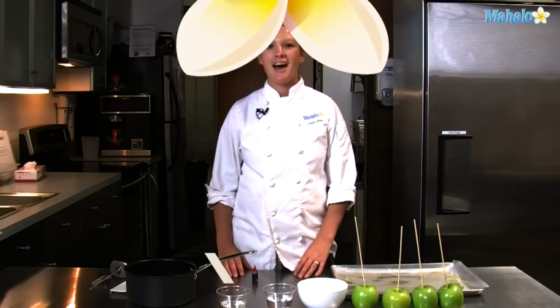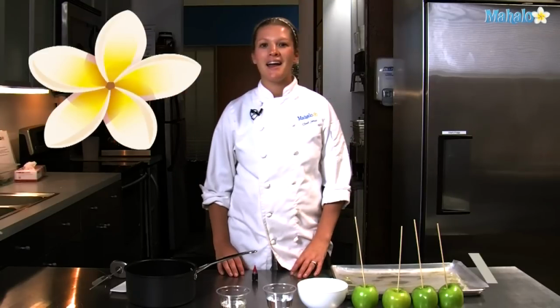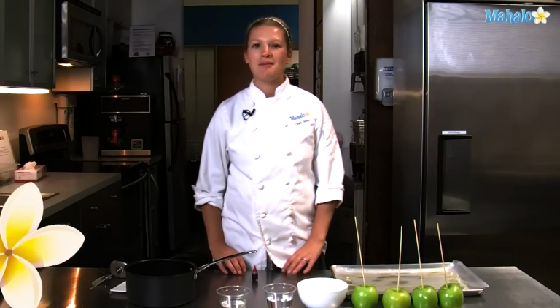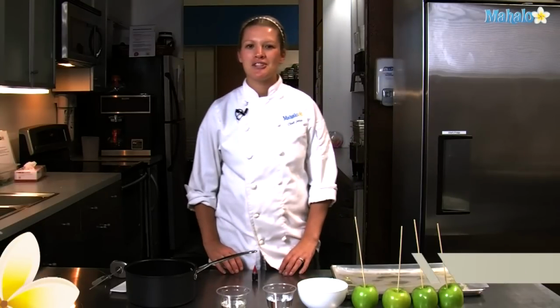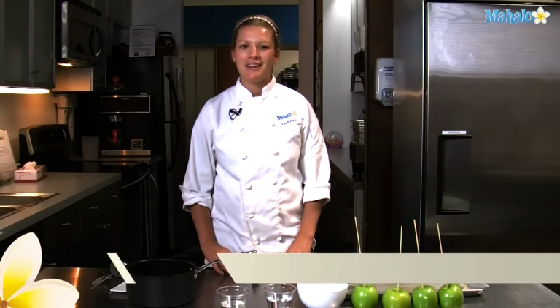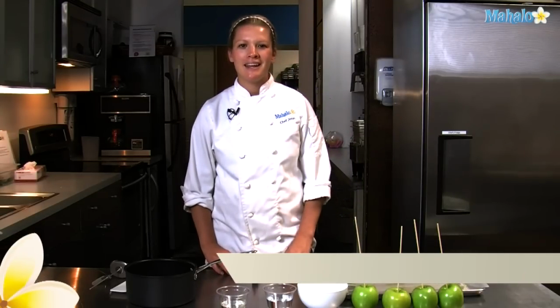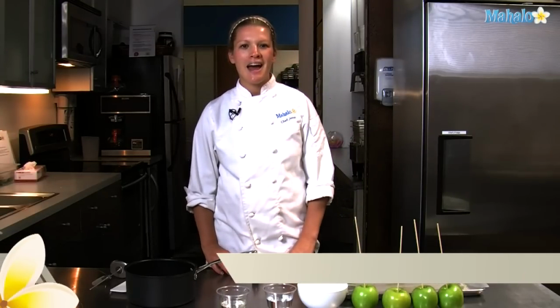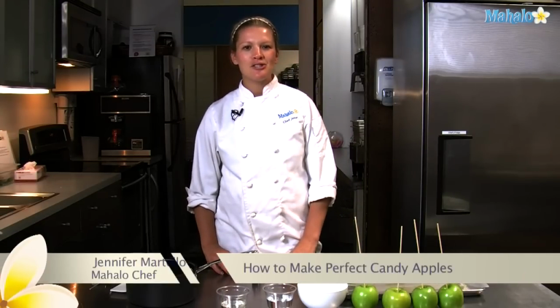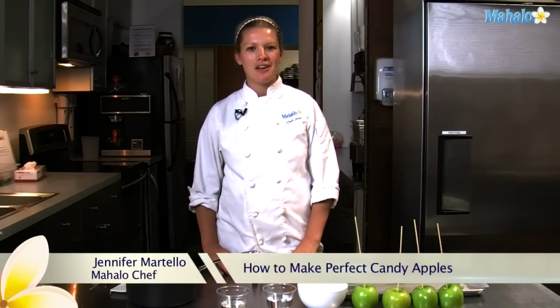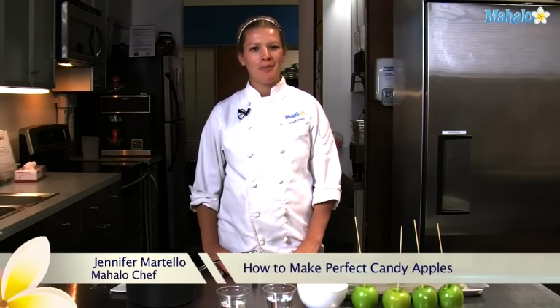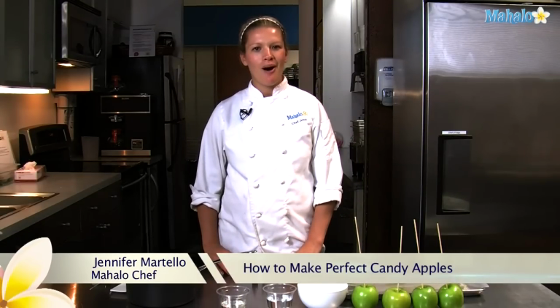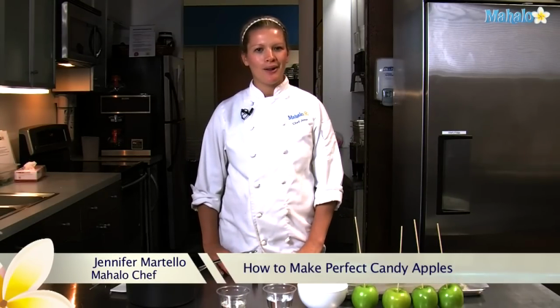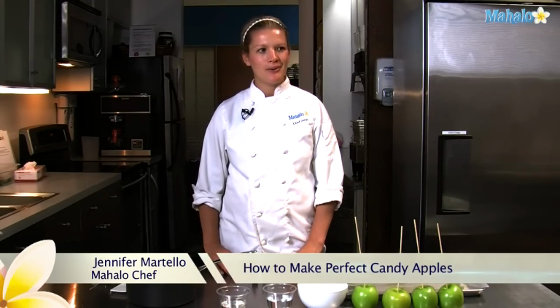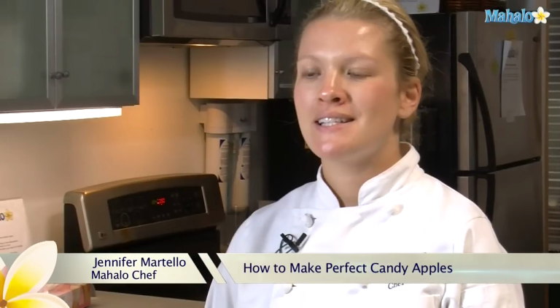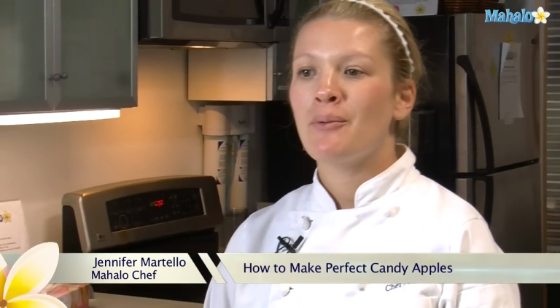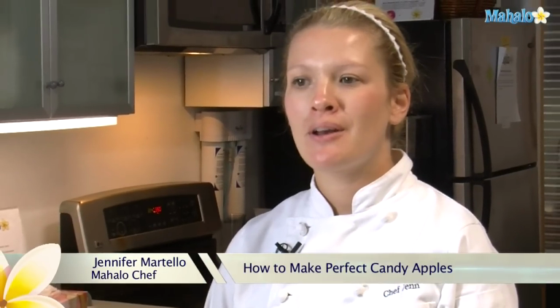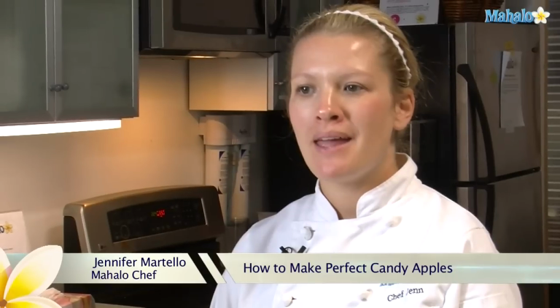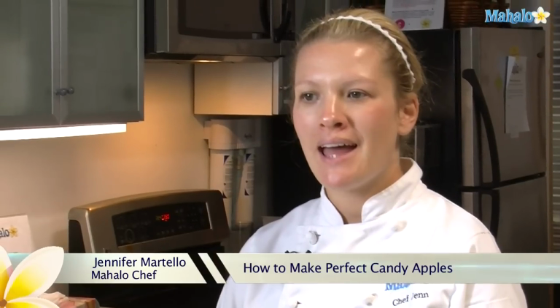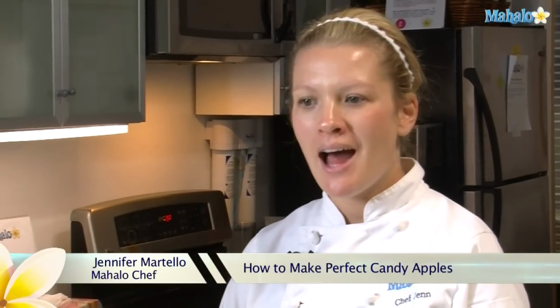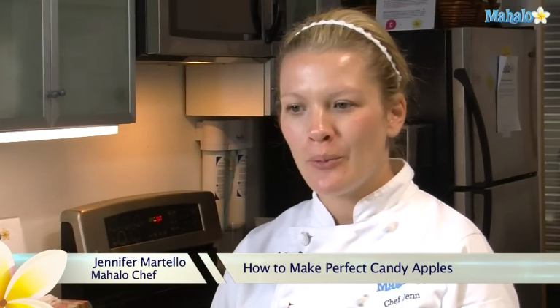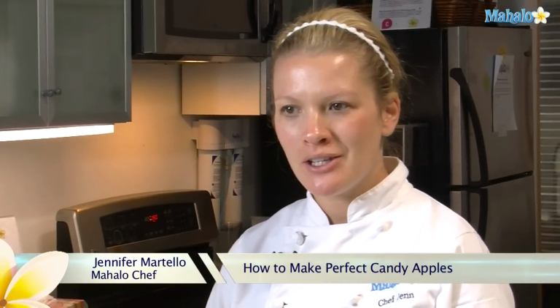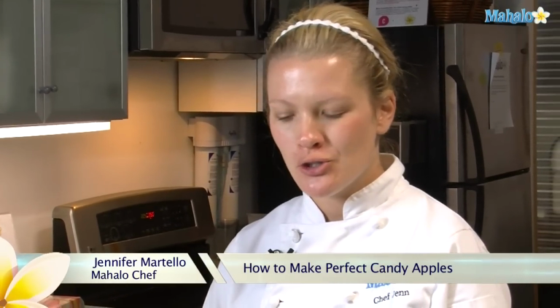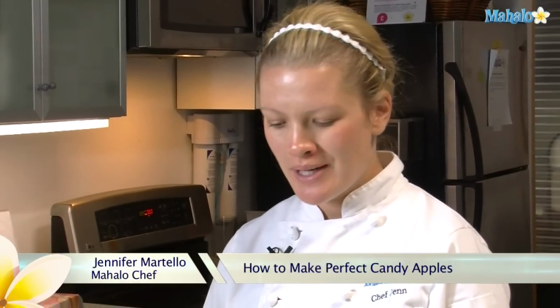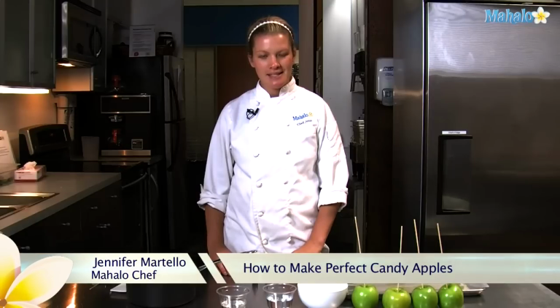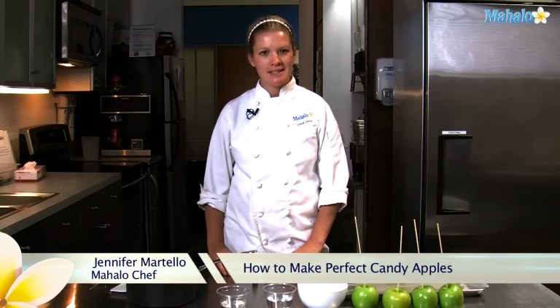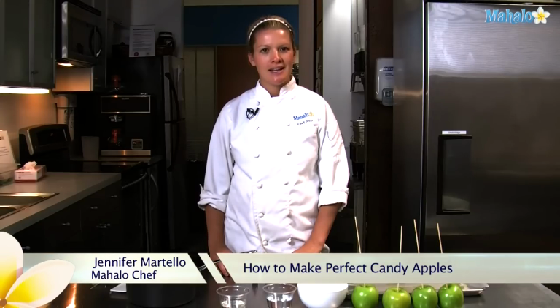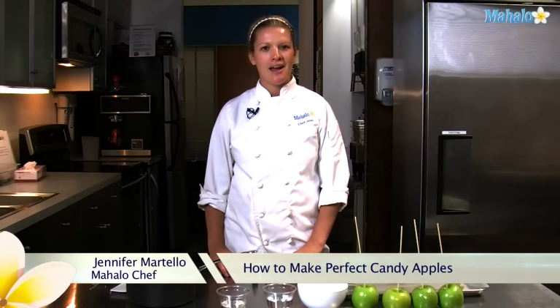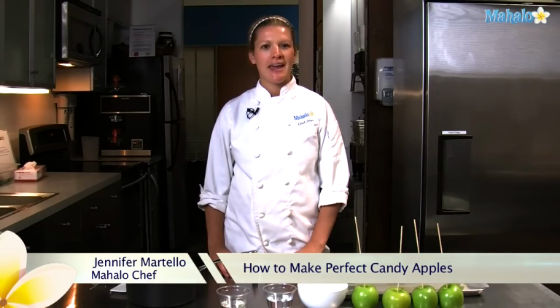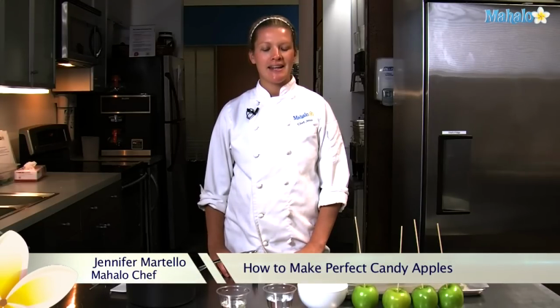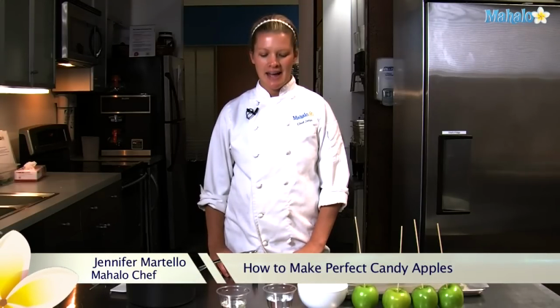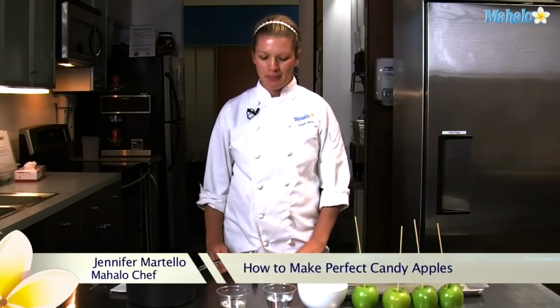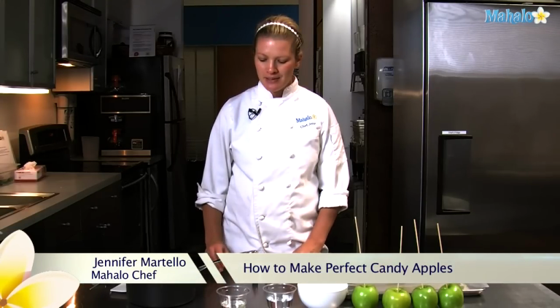Hi, I'm Jen, the in-house chef at Mahalo. Today we're going to make a Halloween treat: candied apples.